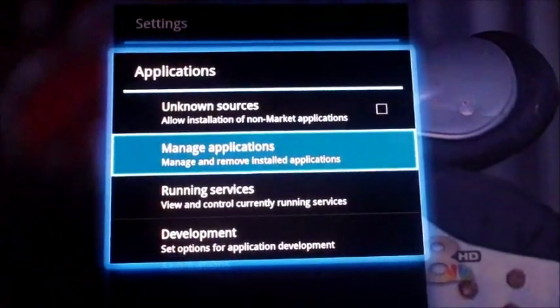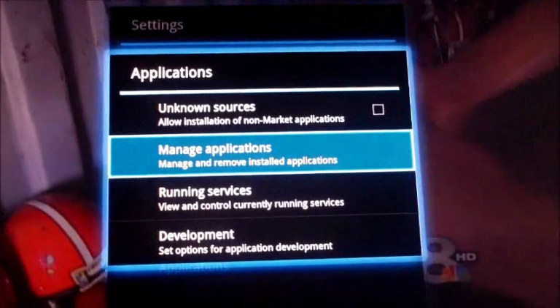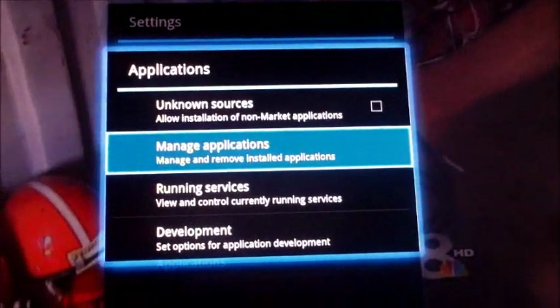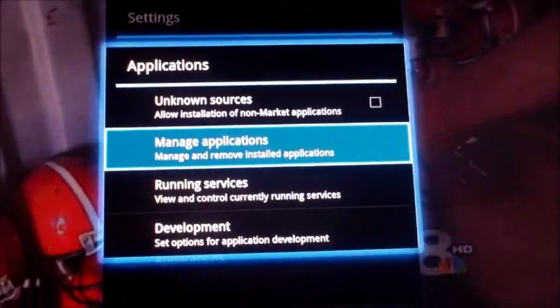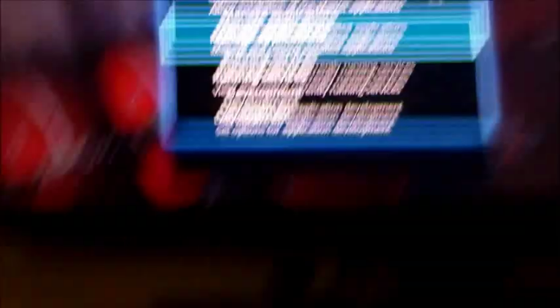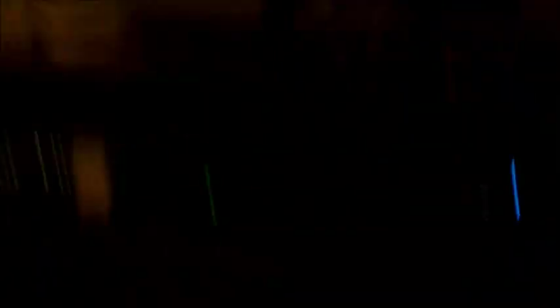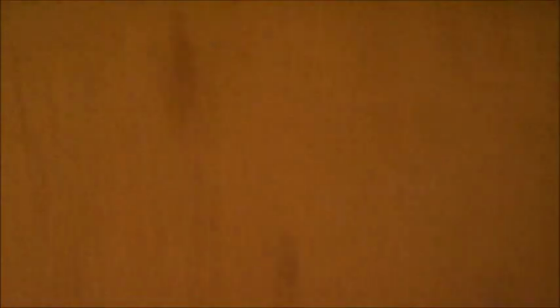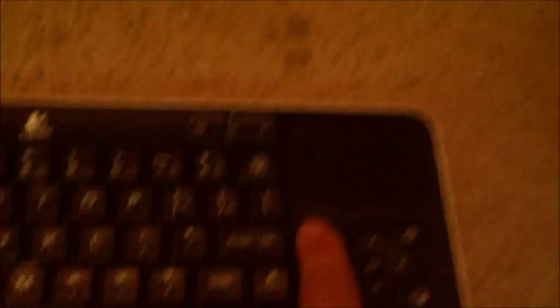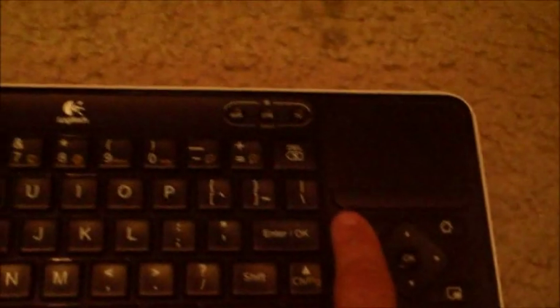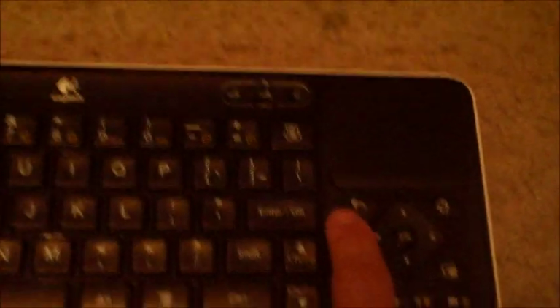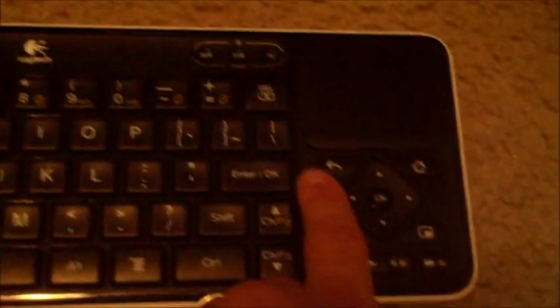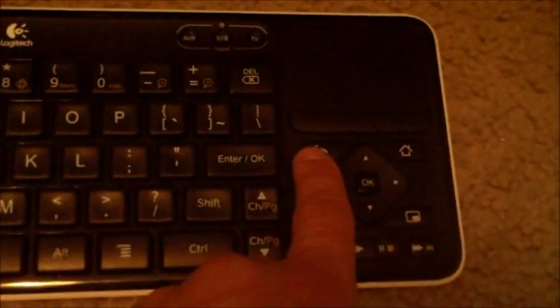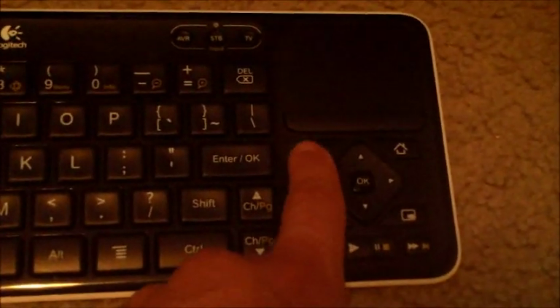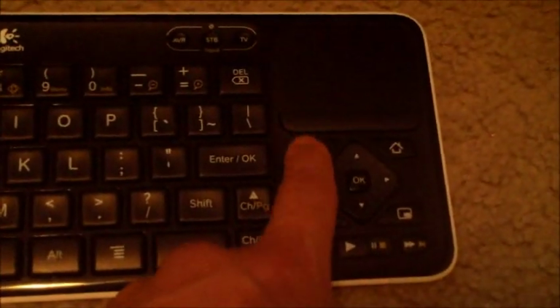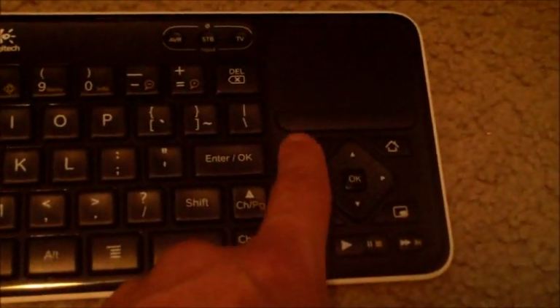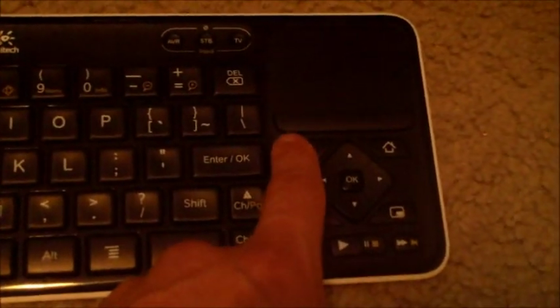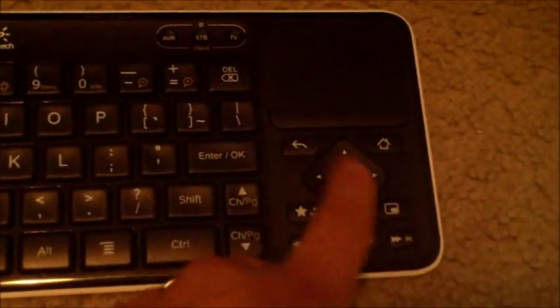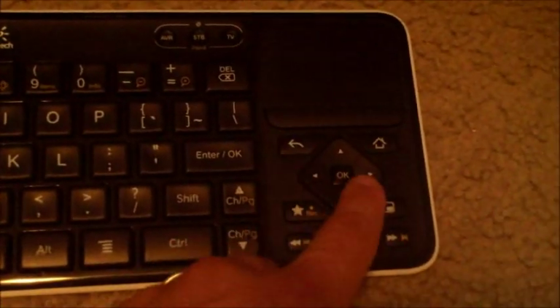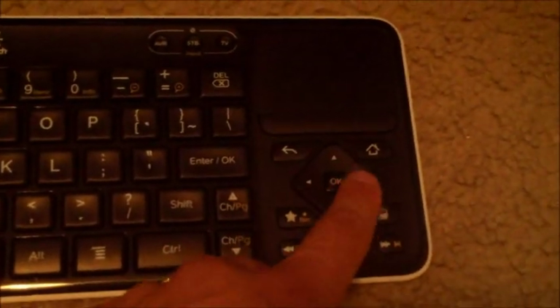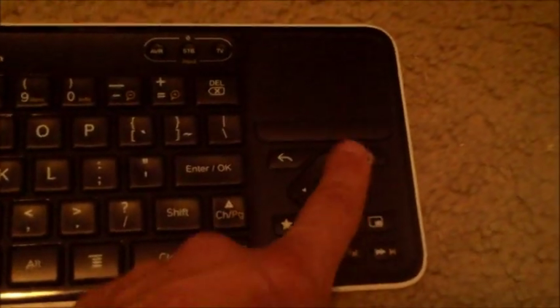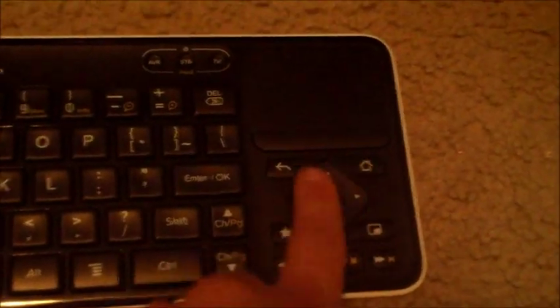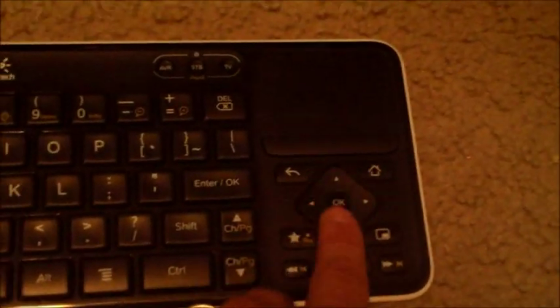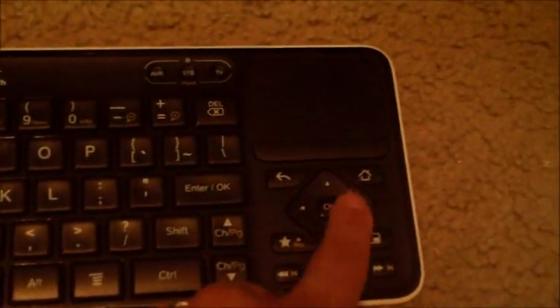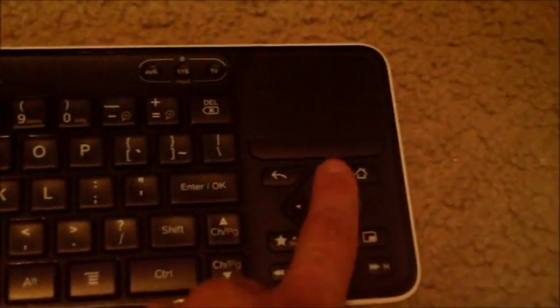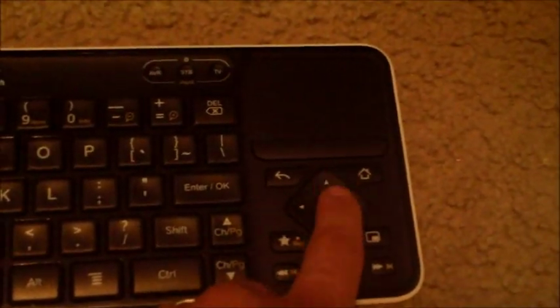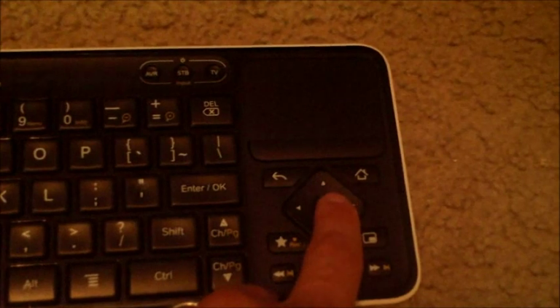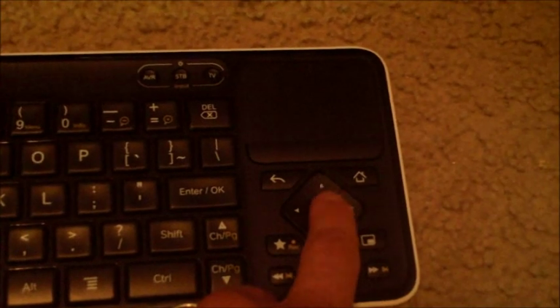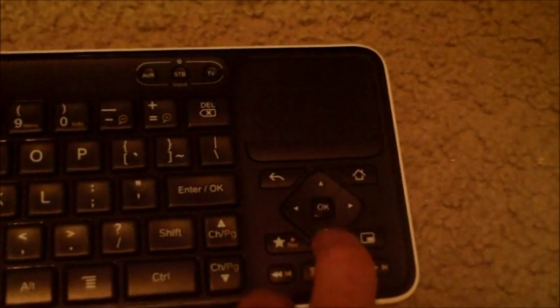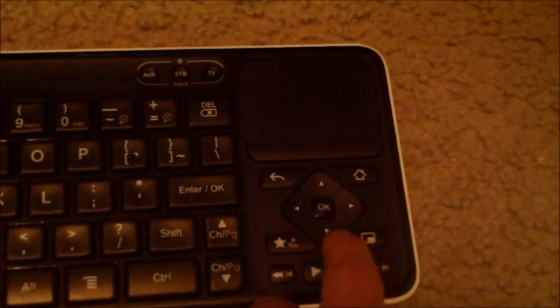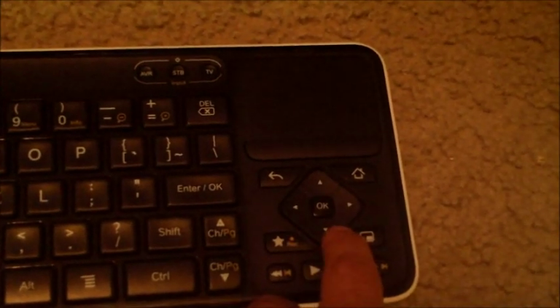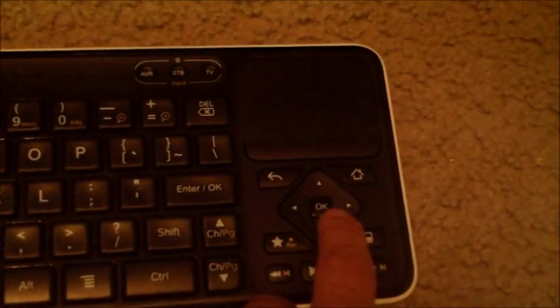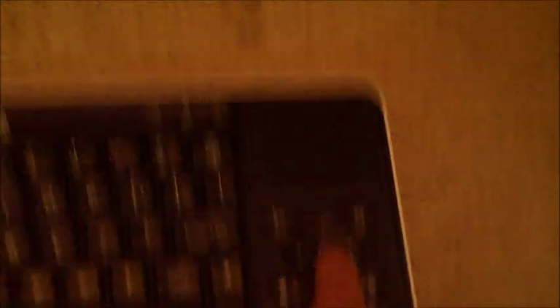Hit the back button to navigate back — the back button is right here, by the way. I'm using the directional pad and selecting with the OK button.